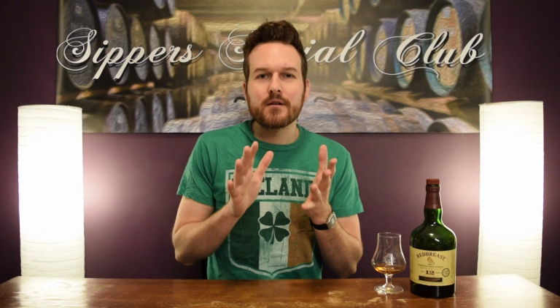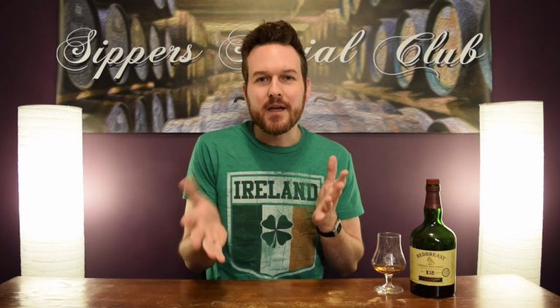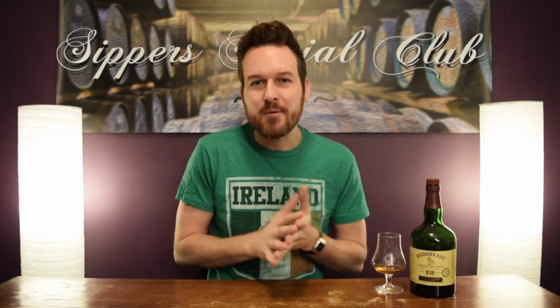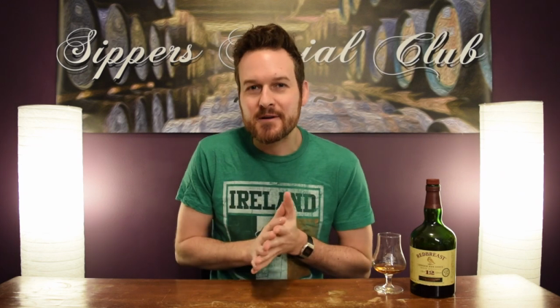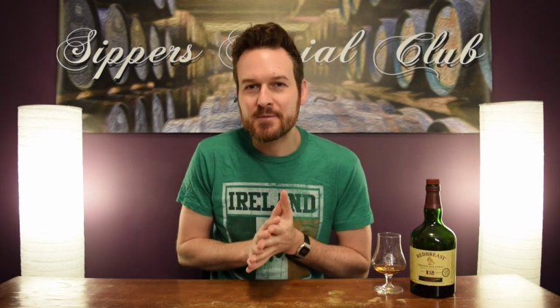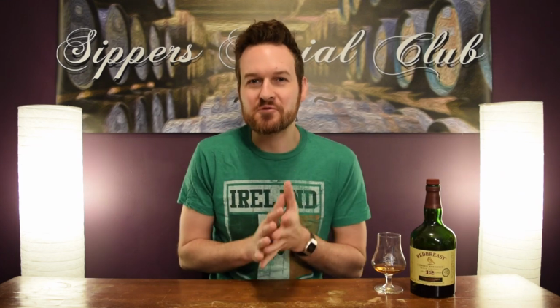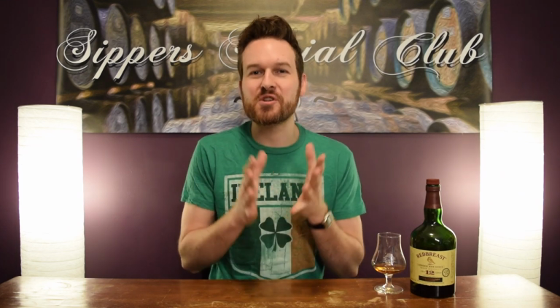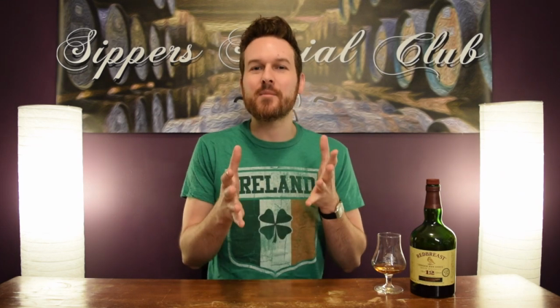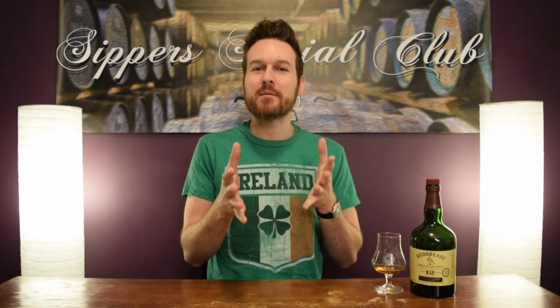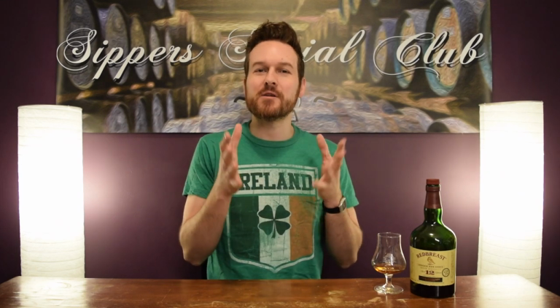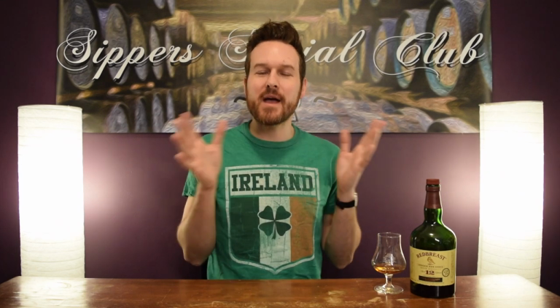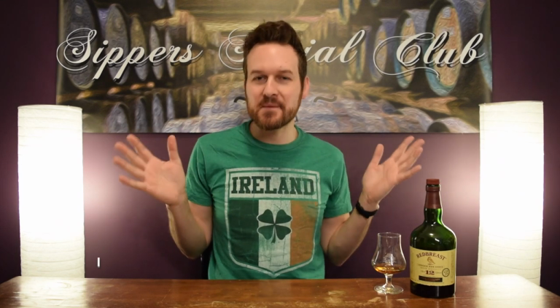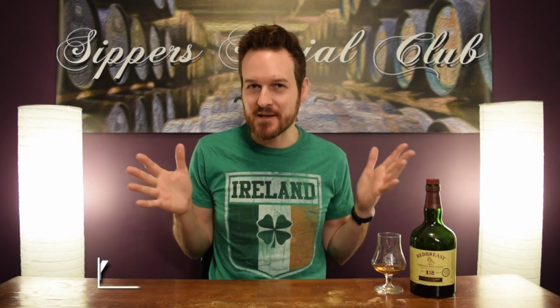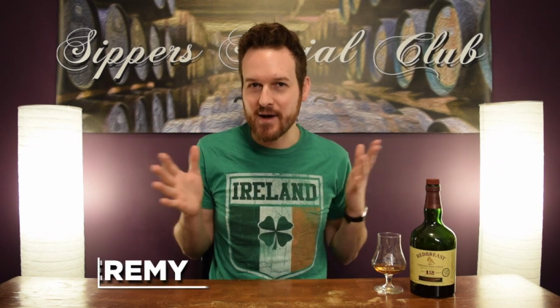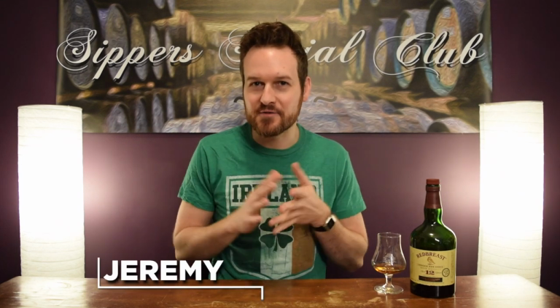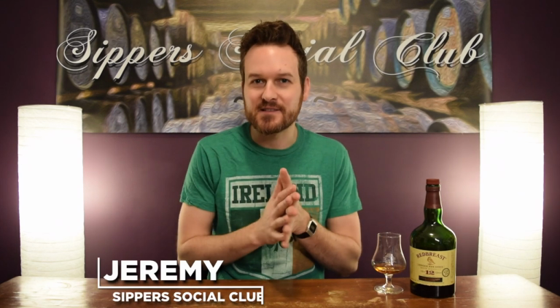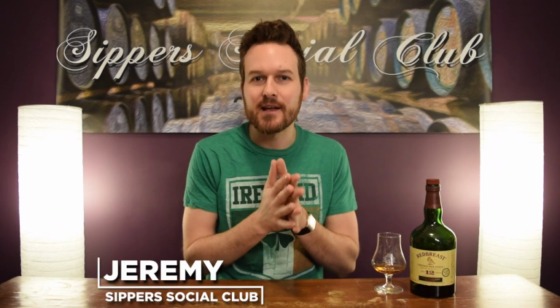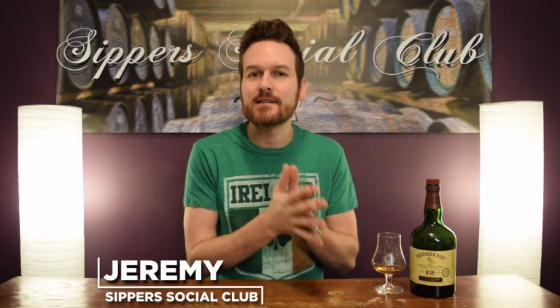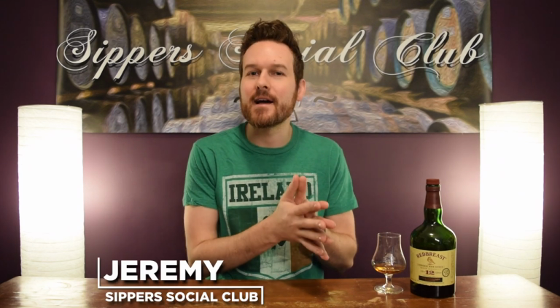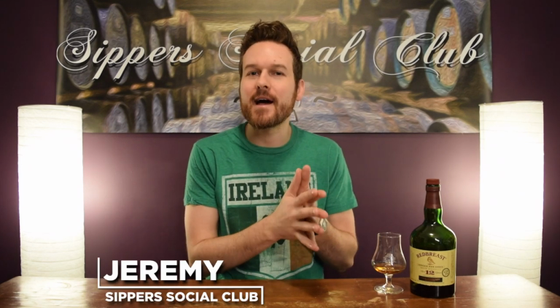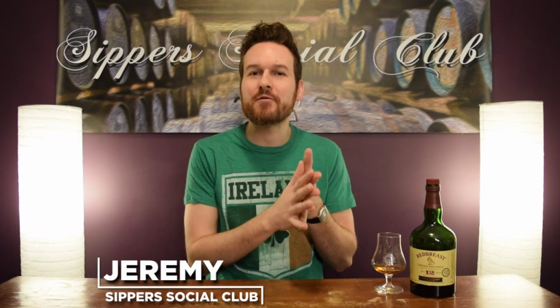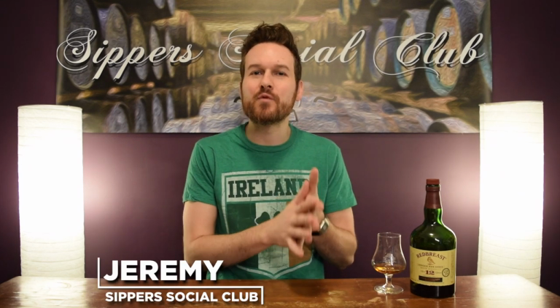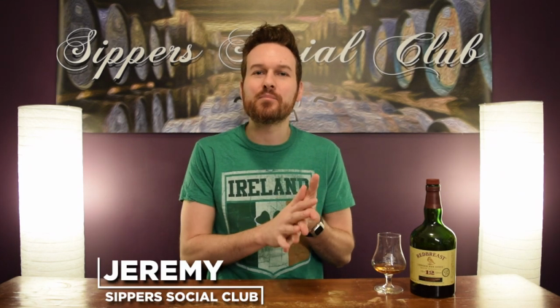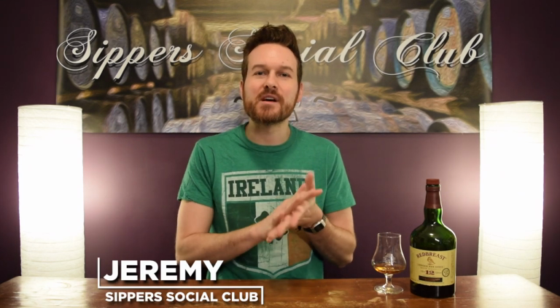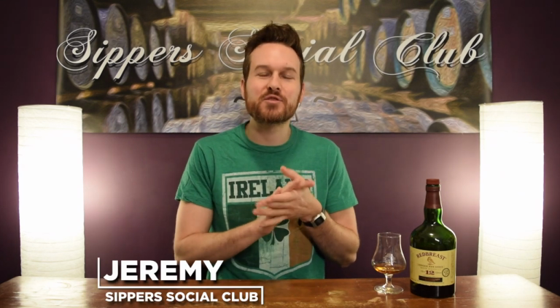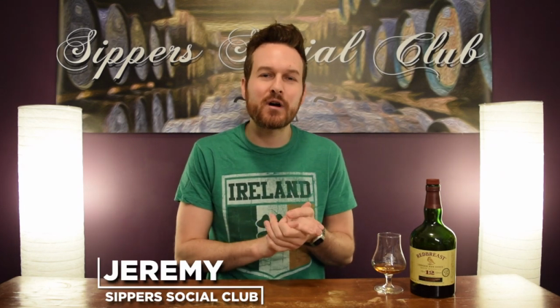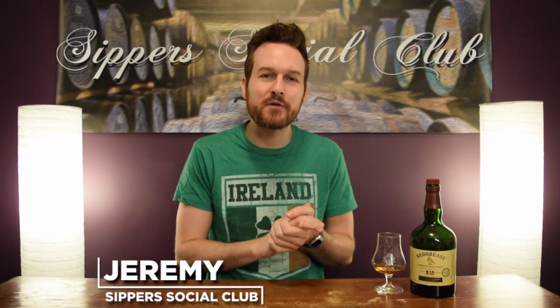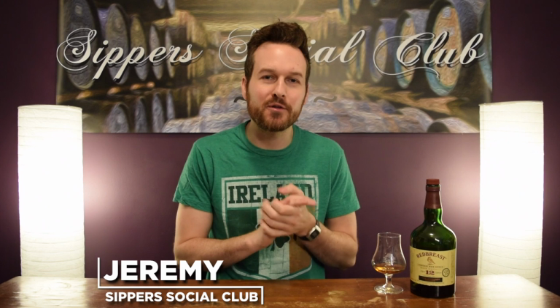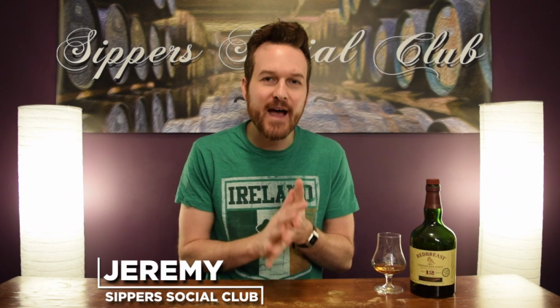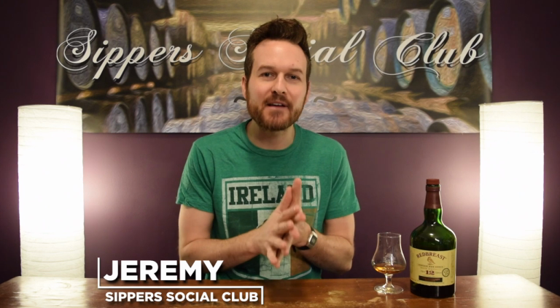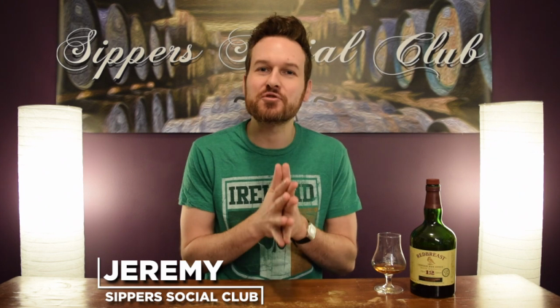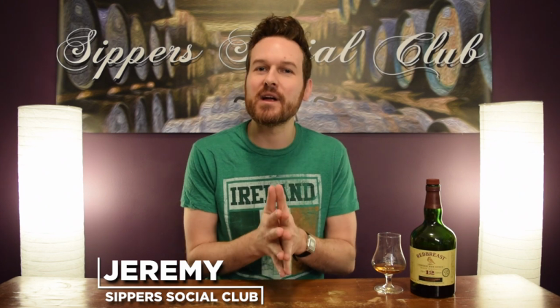Hey, welcome to Super Social Club. I'm Jeremy. Happy St. Patrick's Day. Today I have the Red Breast 12-year-old Cask Strength.